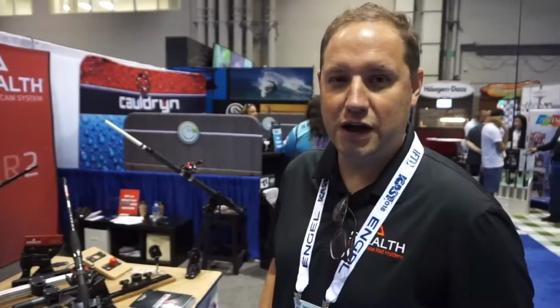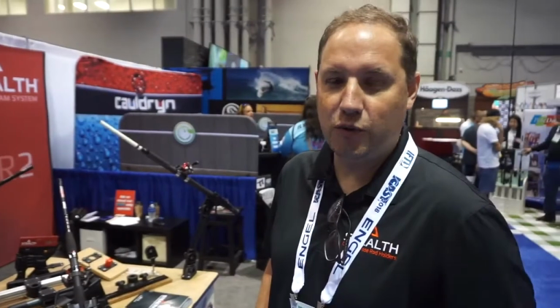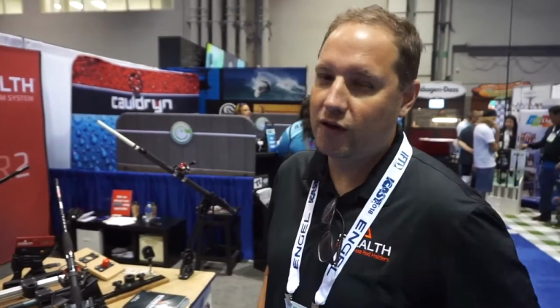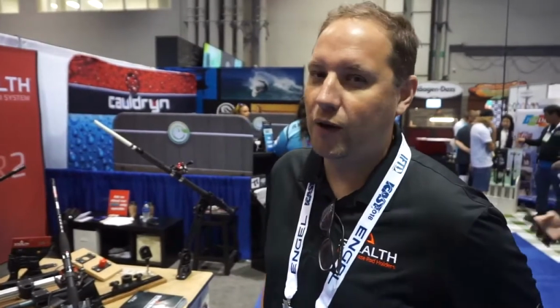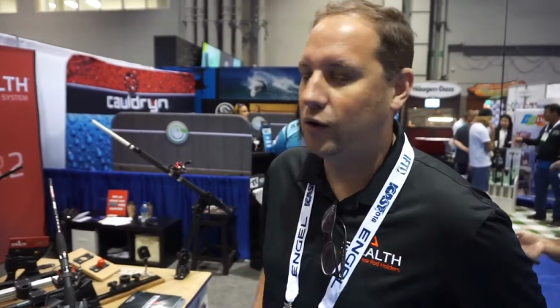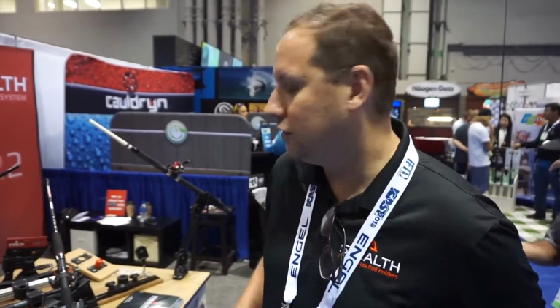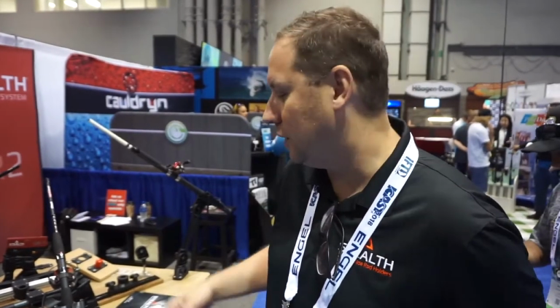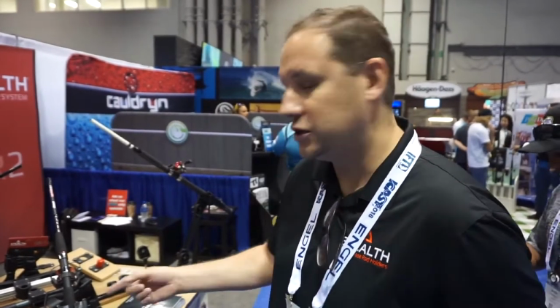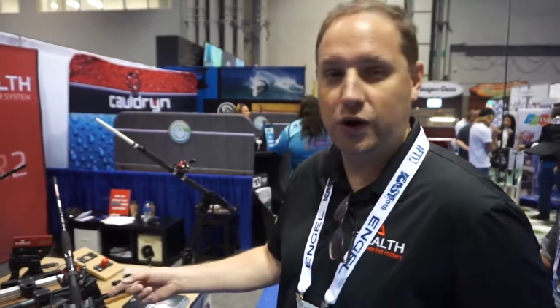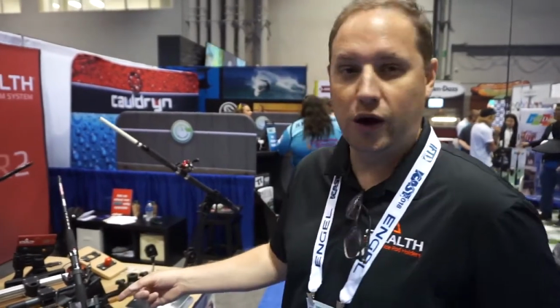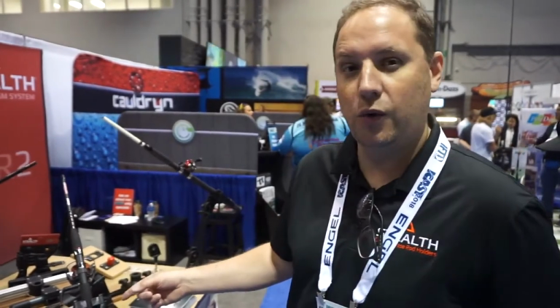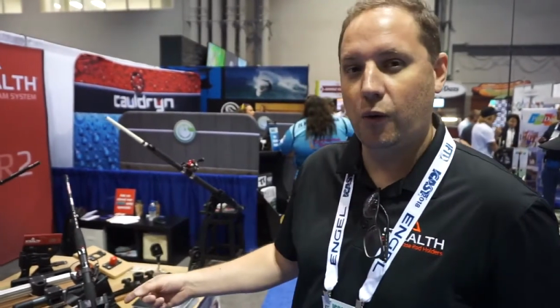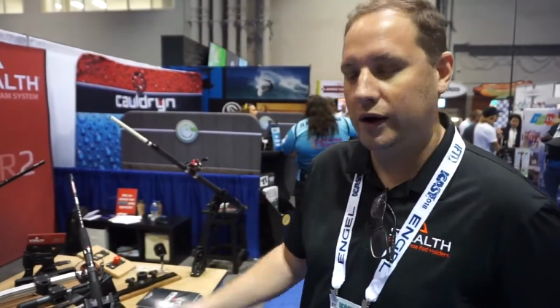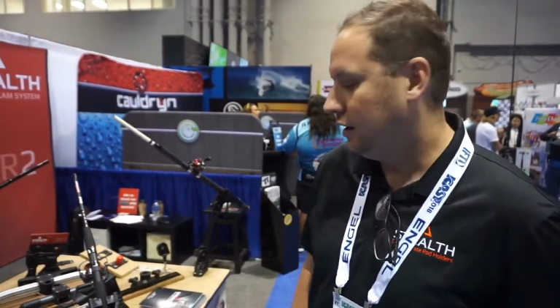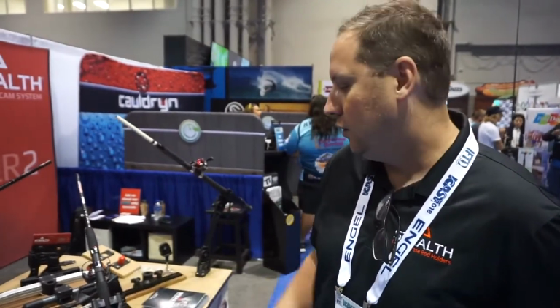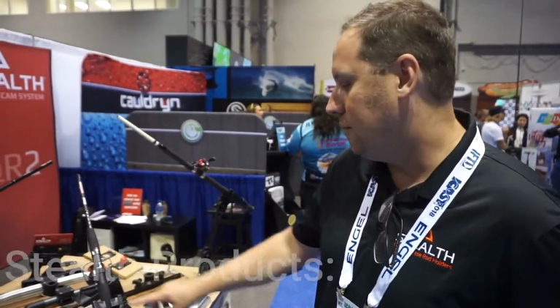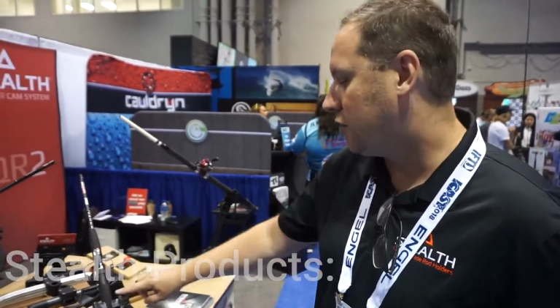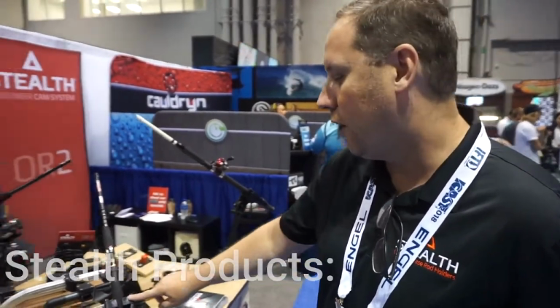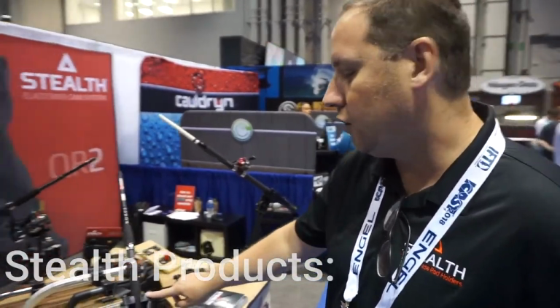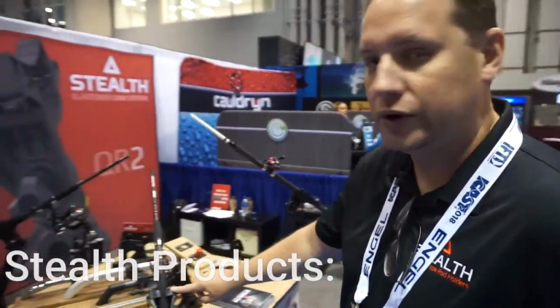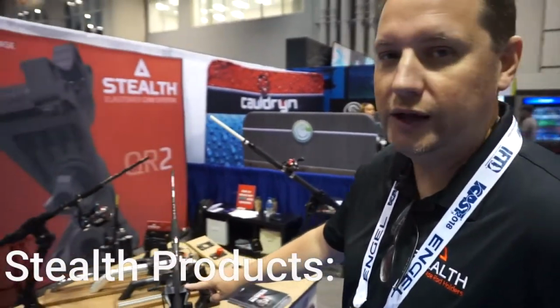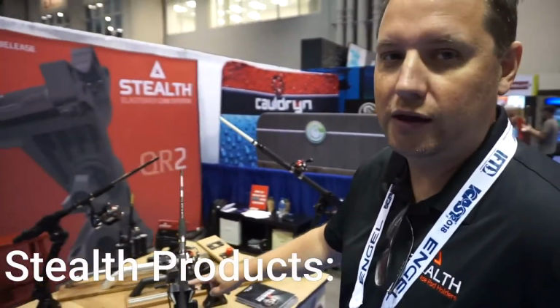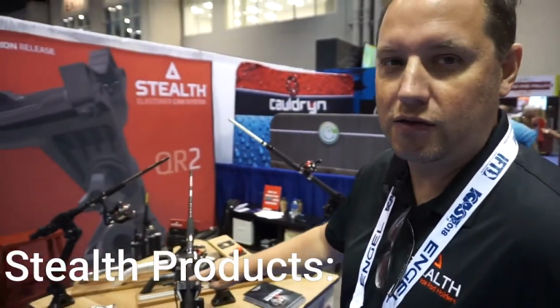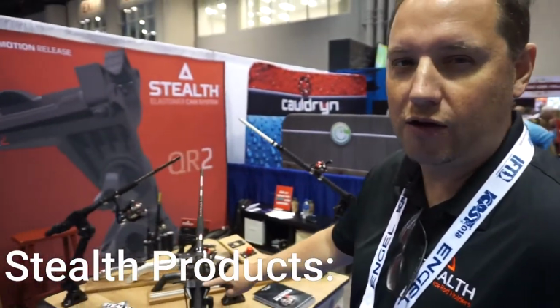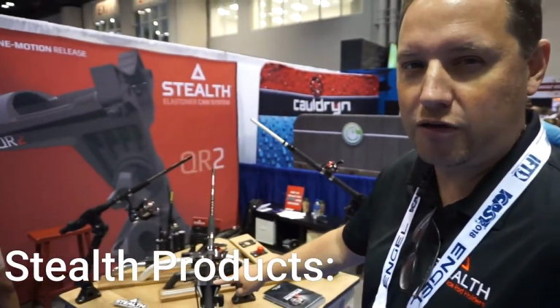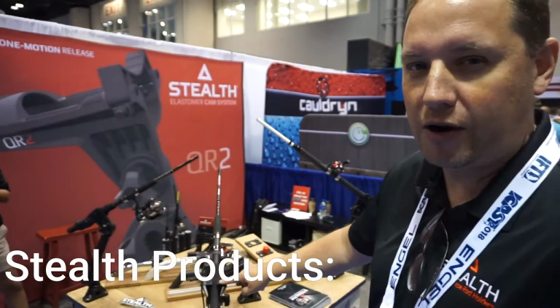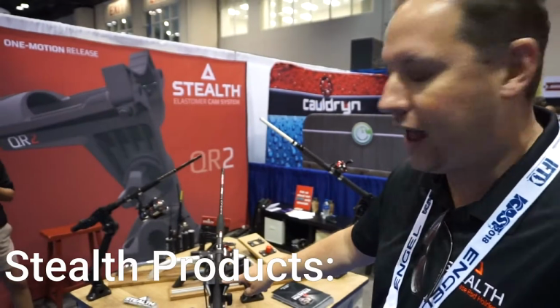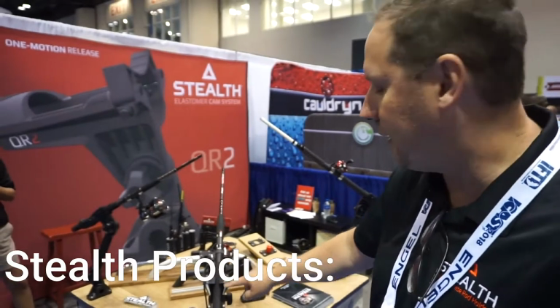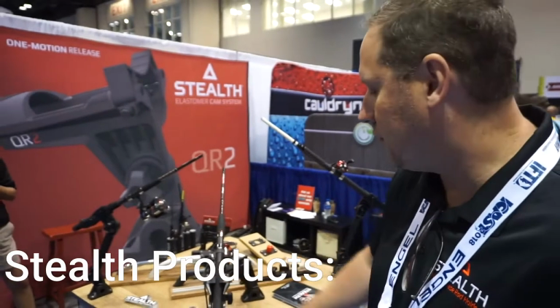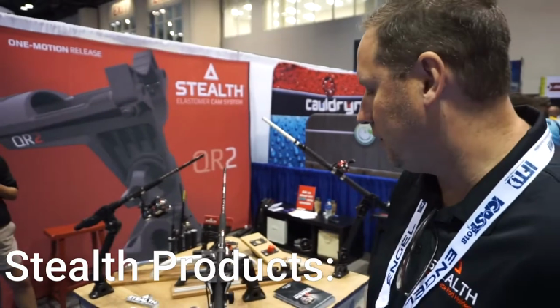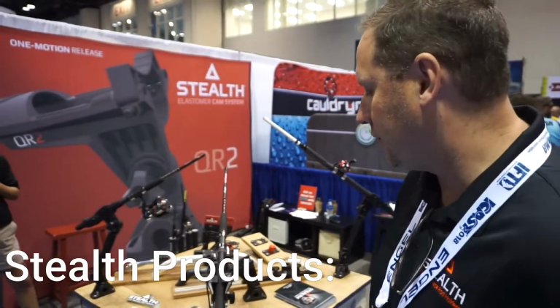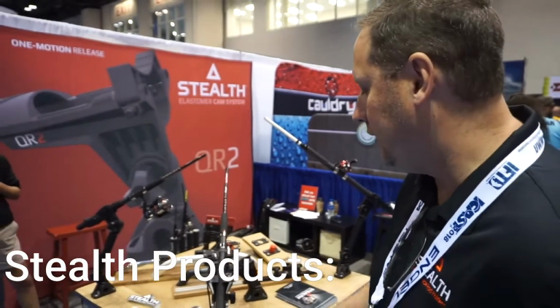I'm Jason with Stealth Rod Holders. I want to show you our QR1. What makes our rod holder unique is this elastomeric cam mechanism on the front.